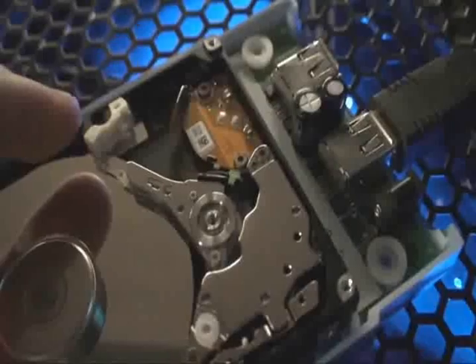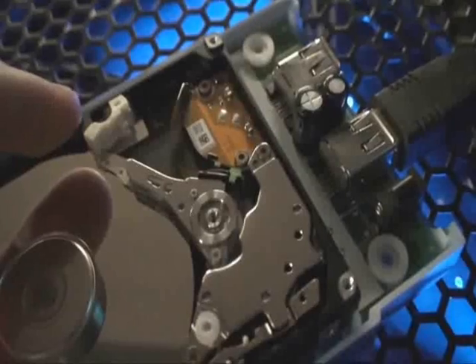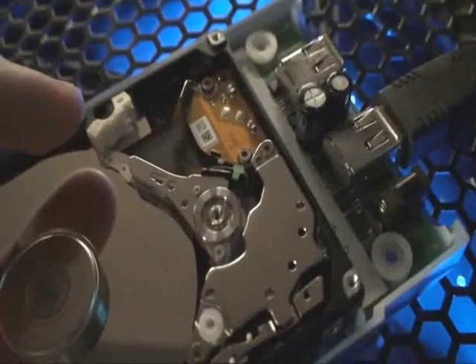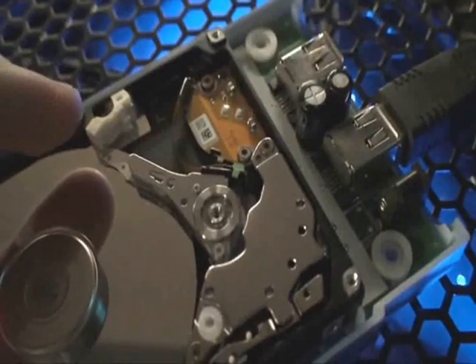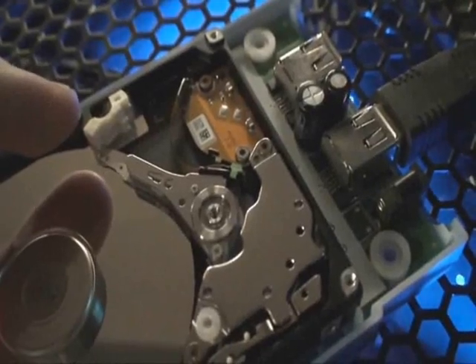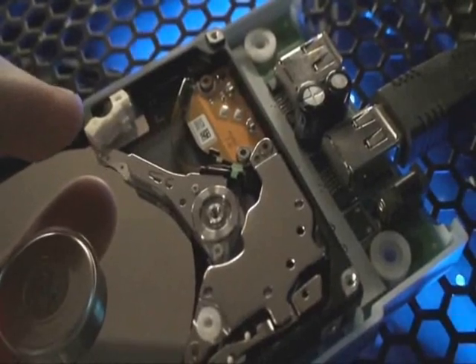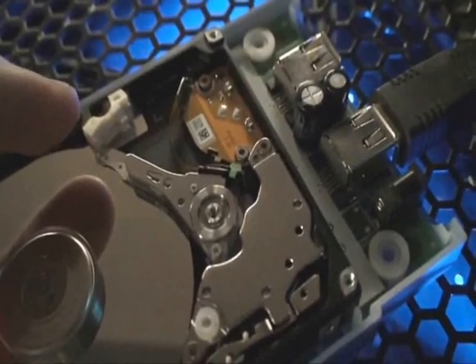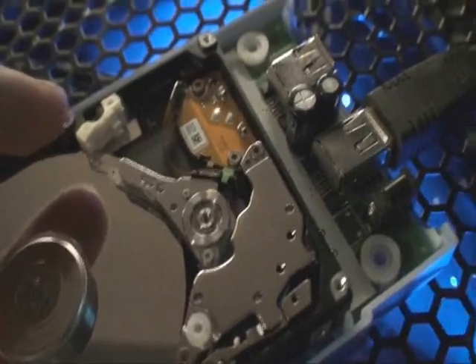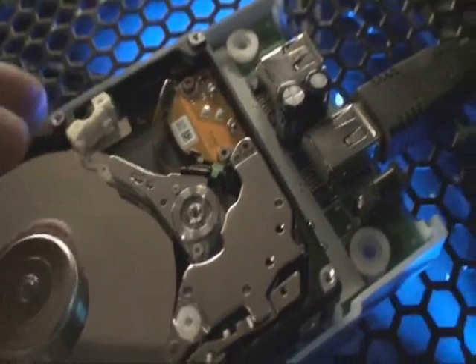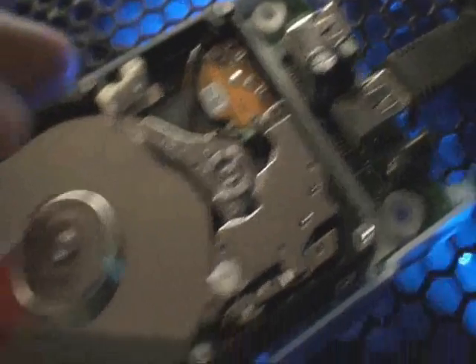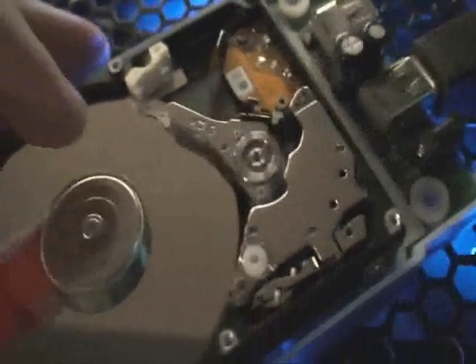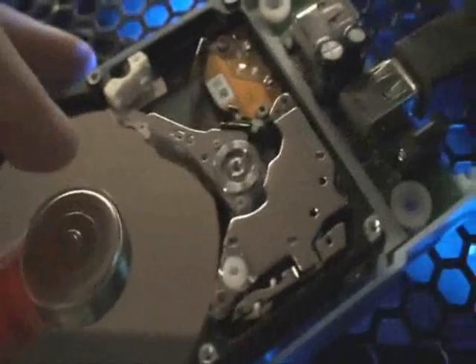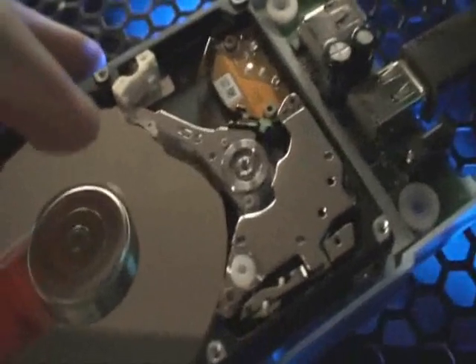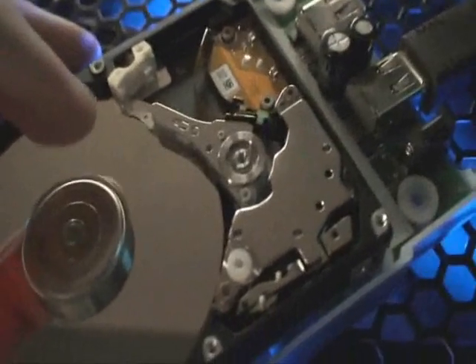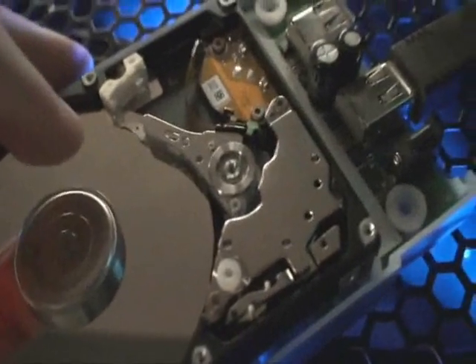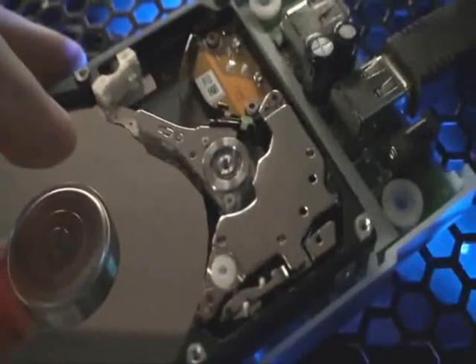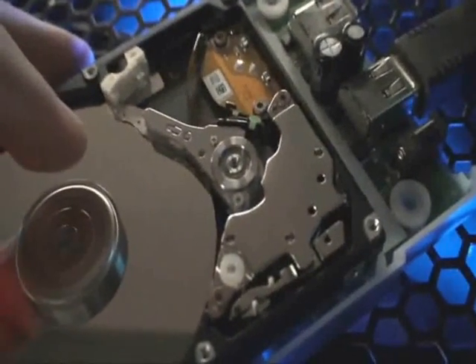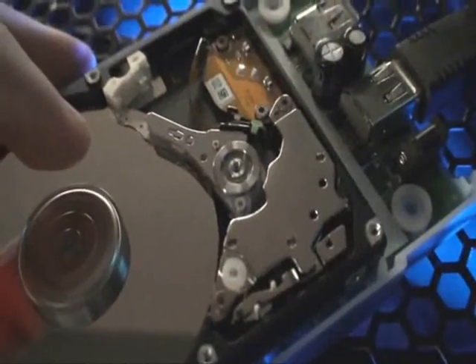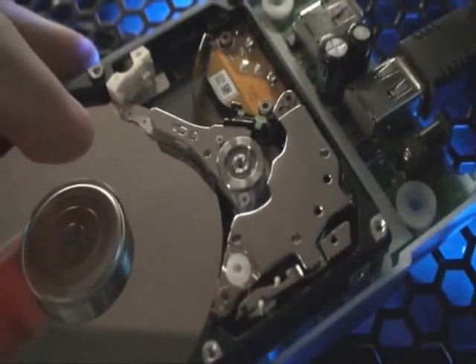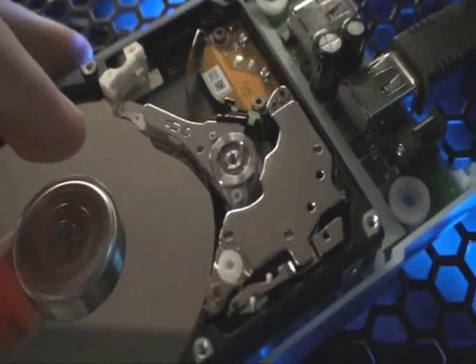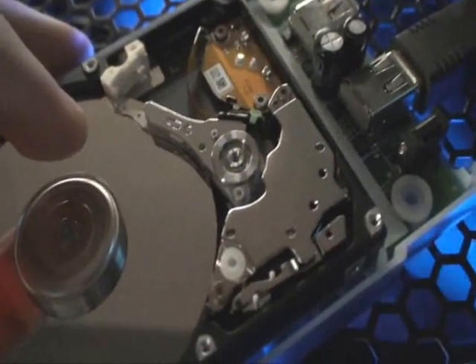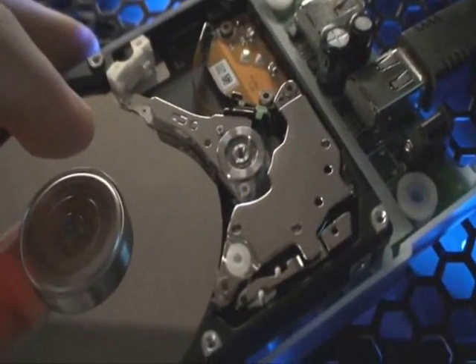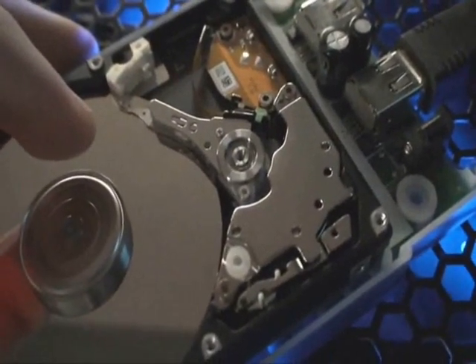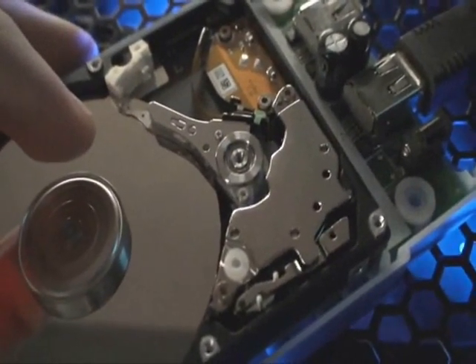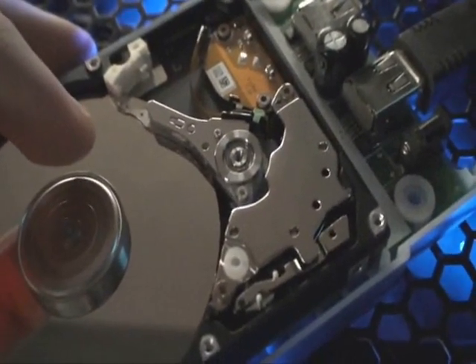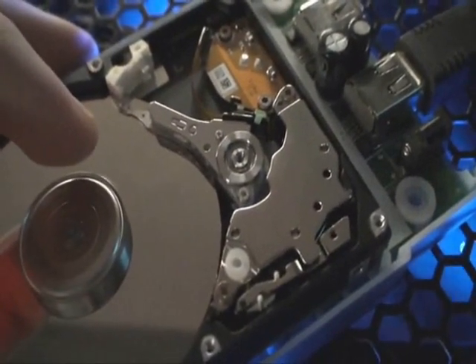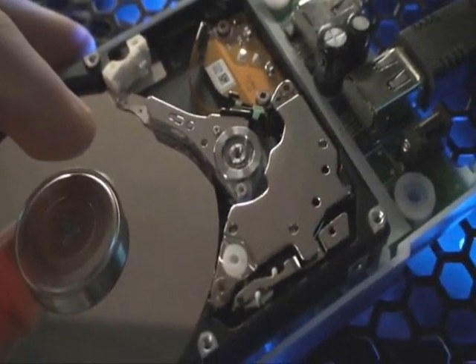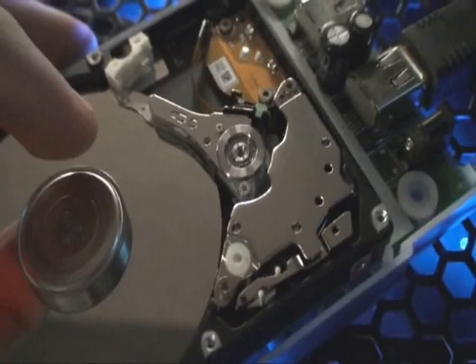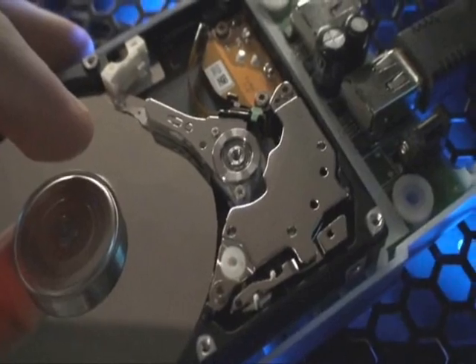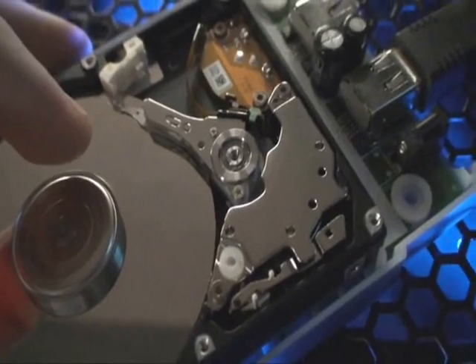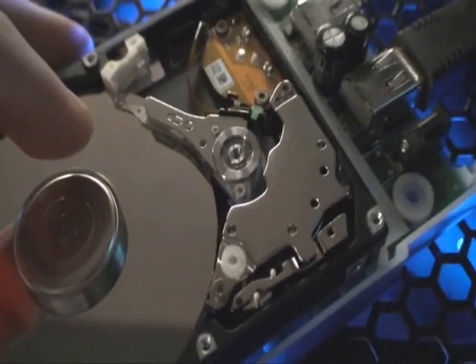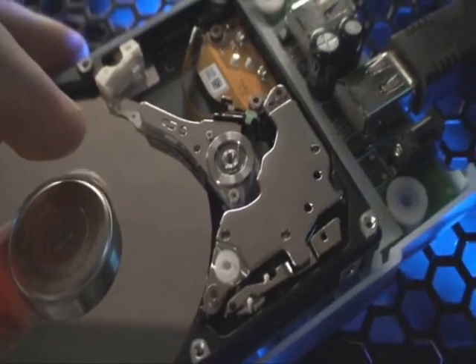When it finds a bad sector, it has to jump over here to where the sector was remapped to.